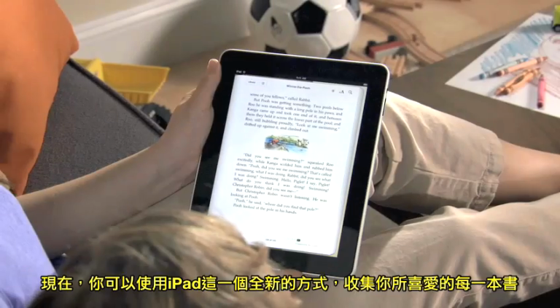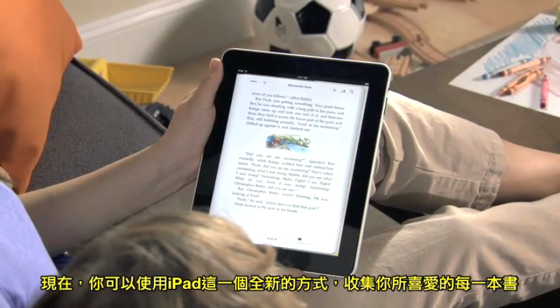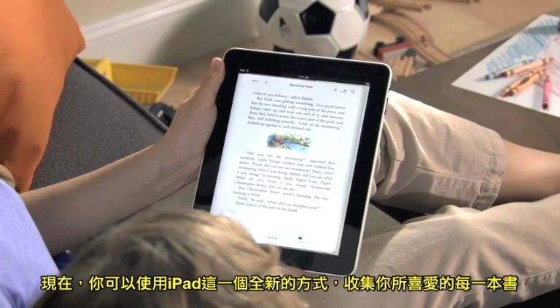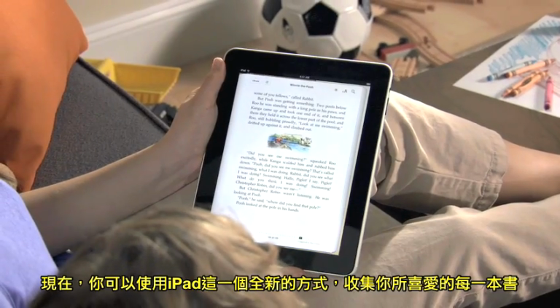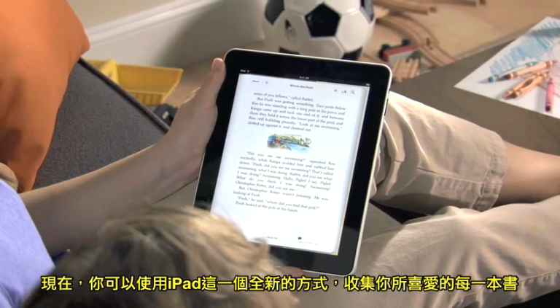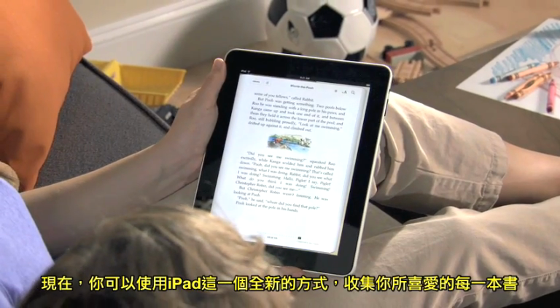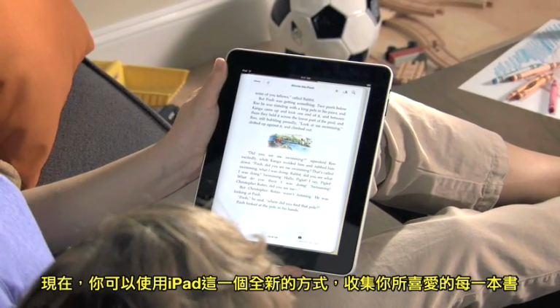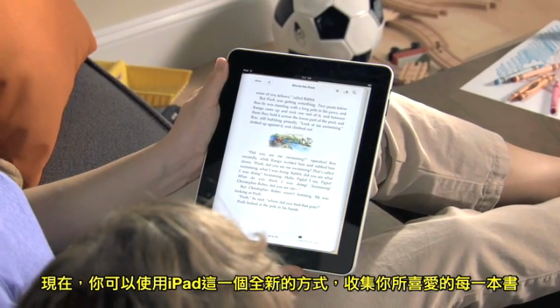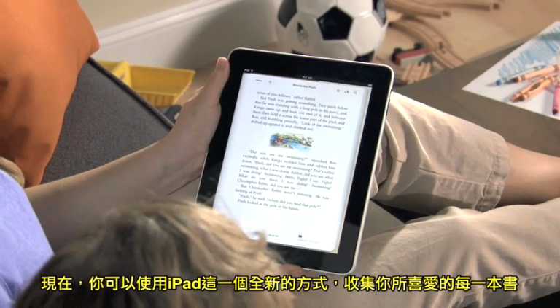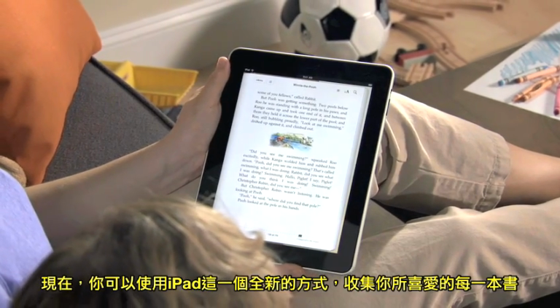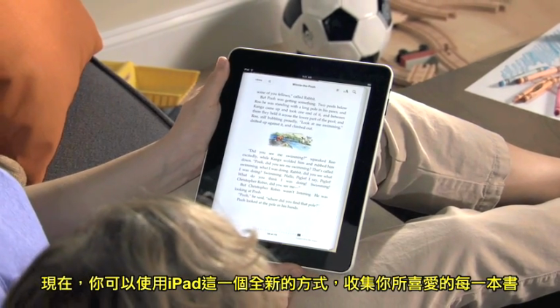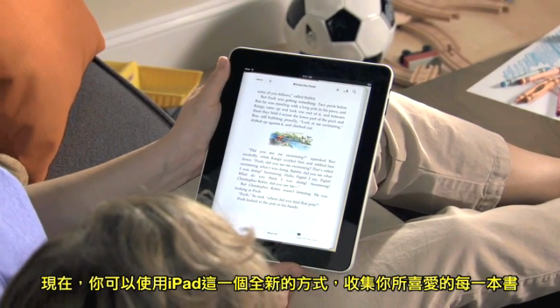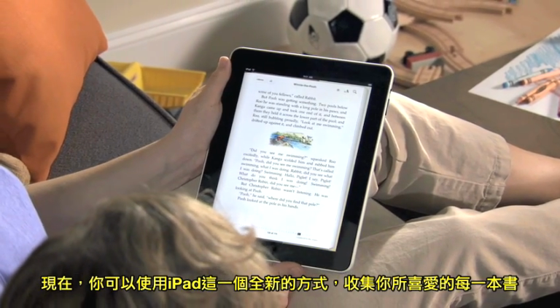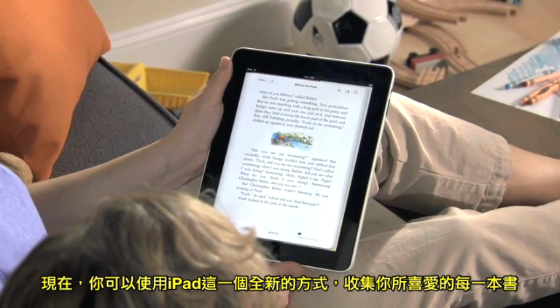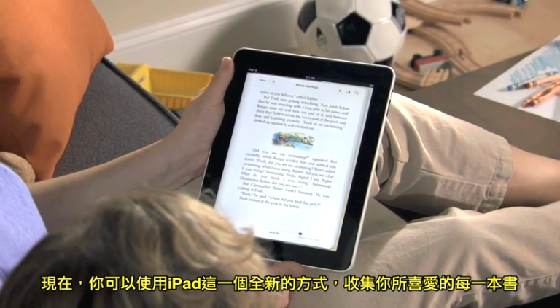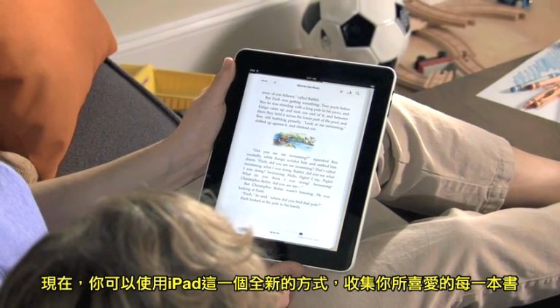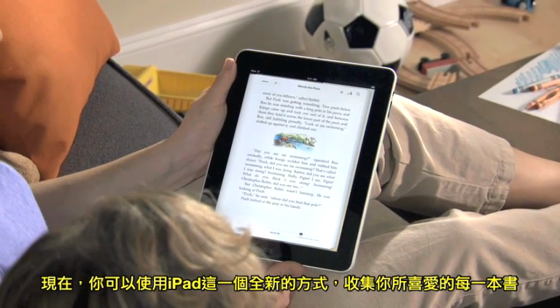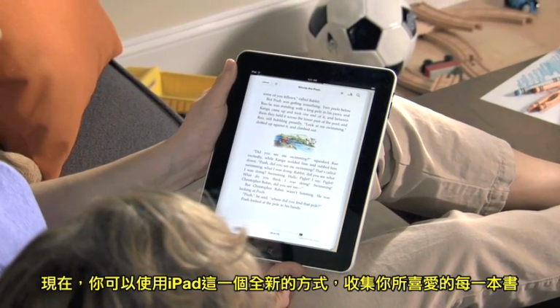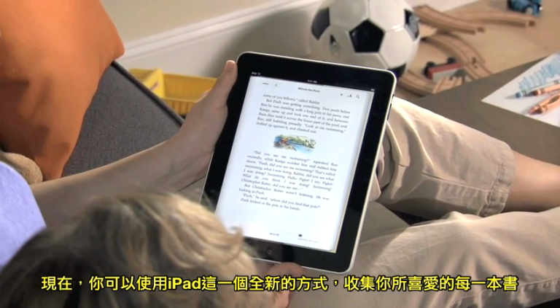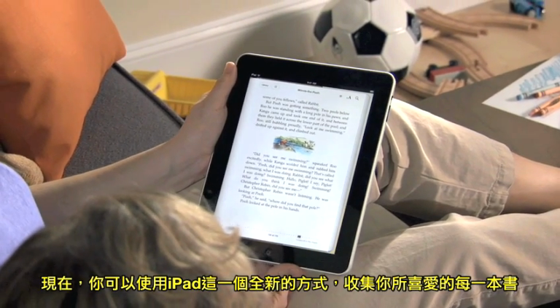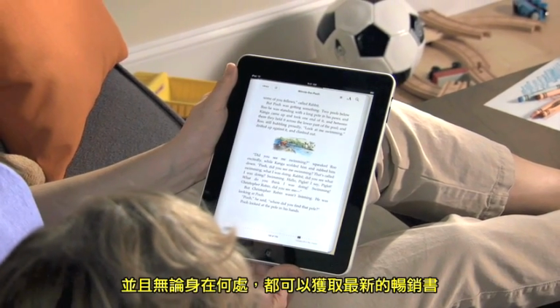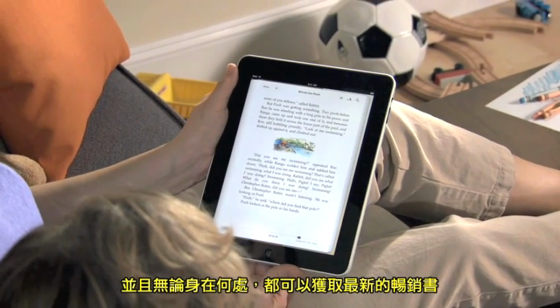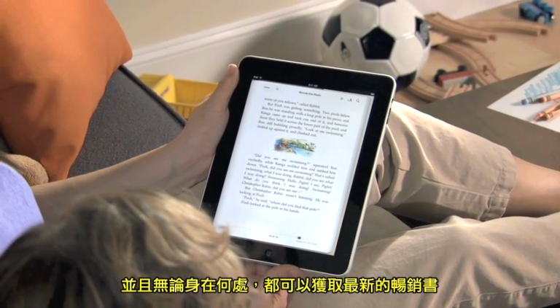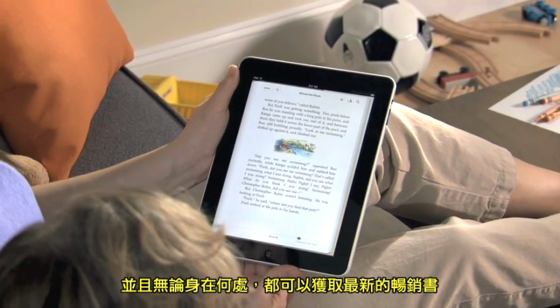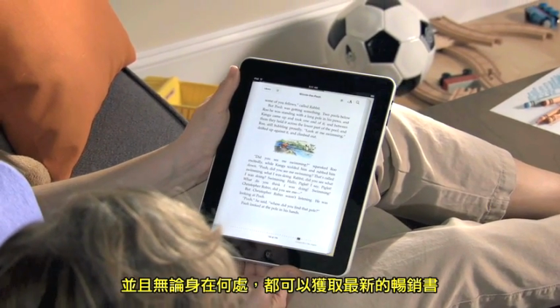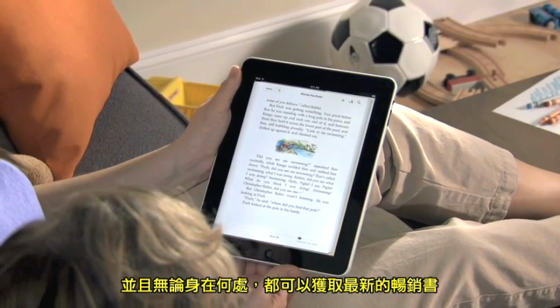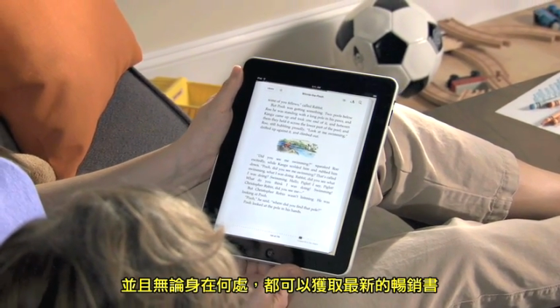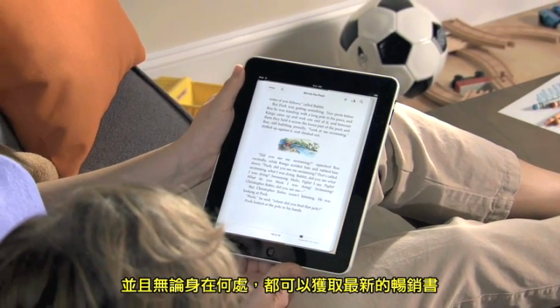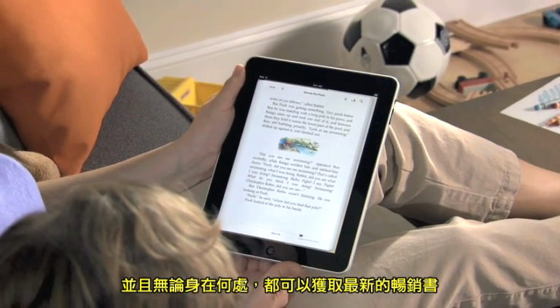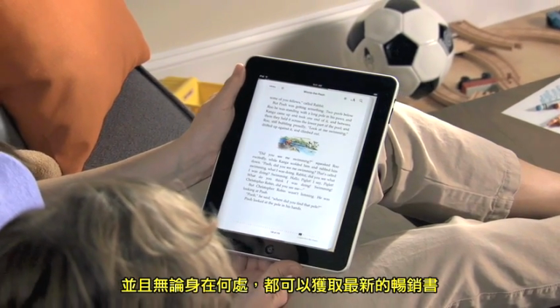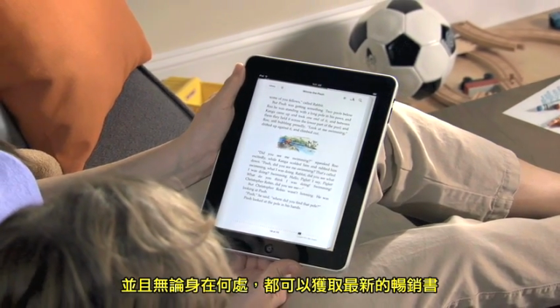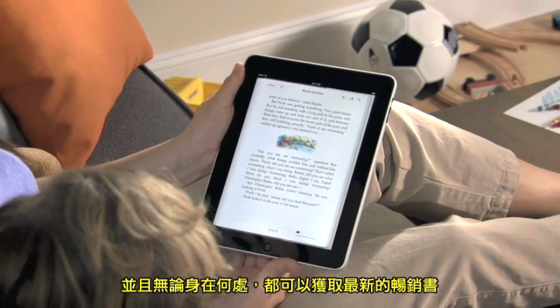Now you can curl up with your favorite books in a whole new way with iPad, and grab the latest bestseller wherever you are.